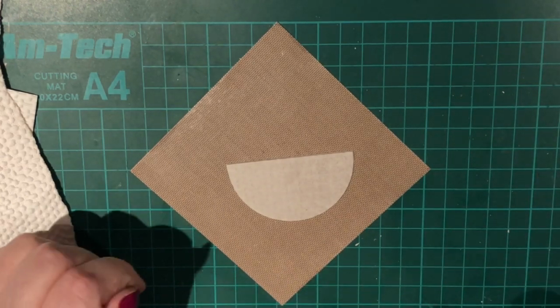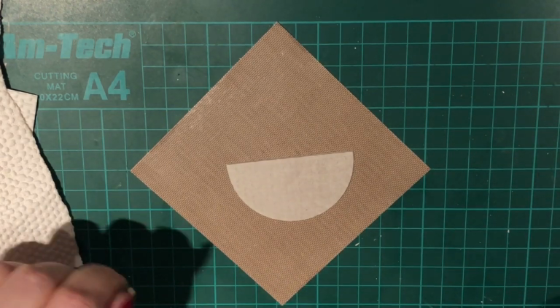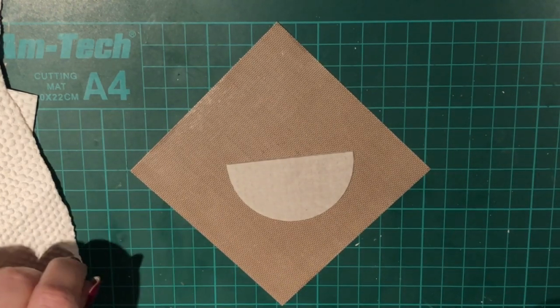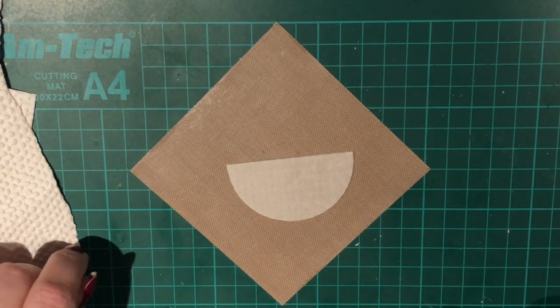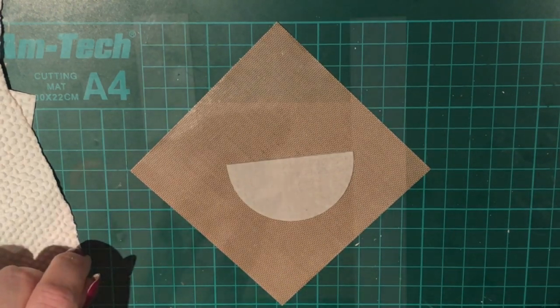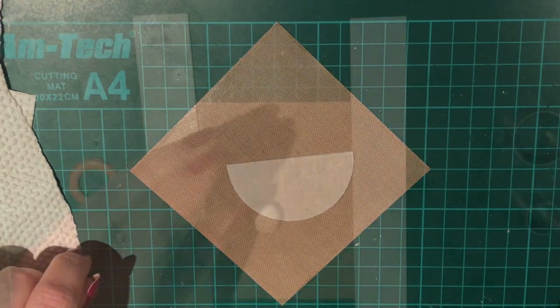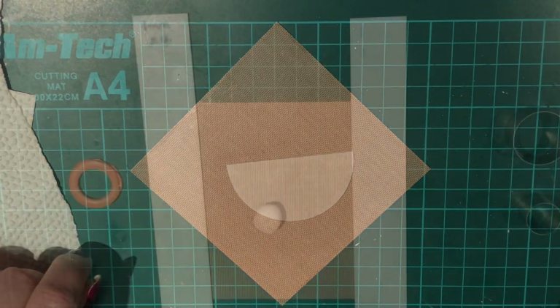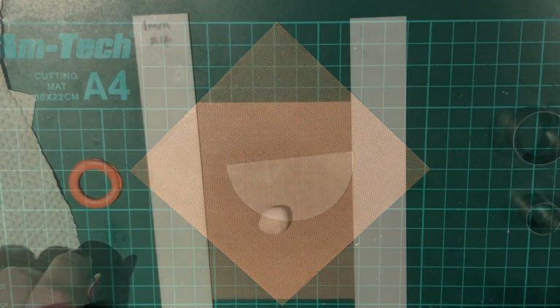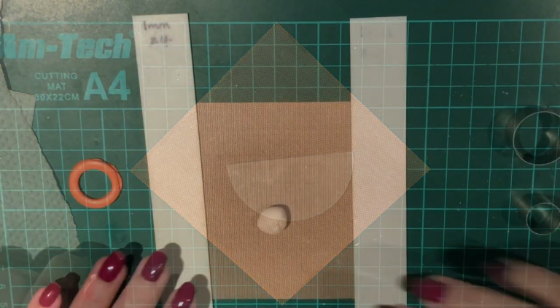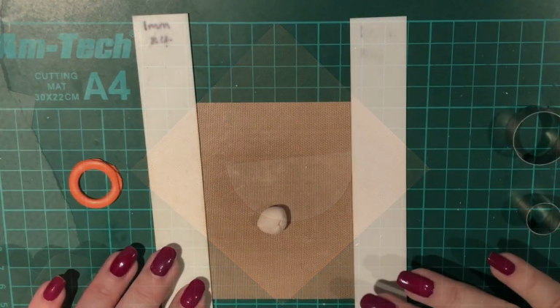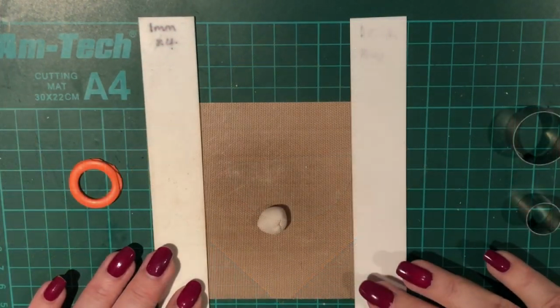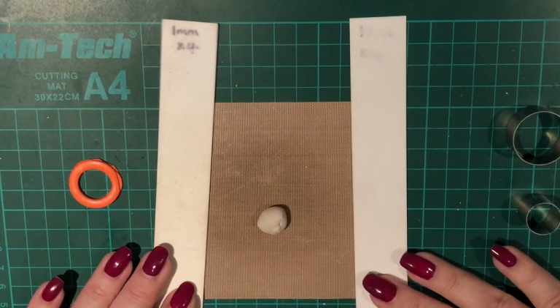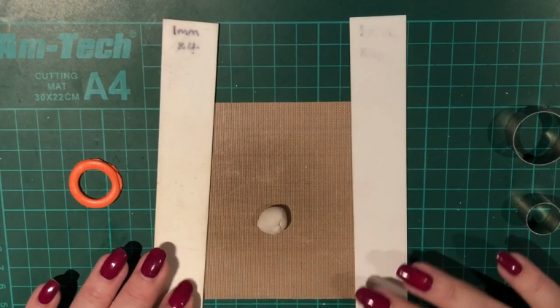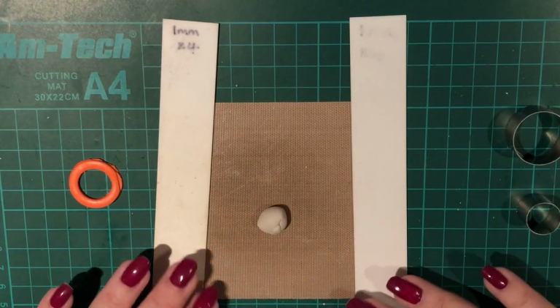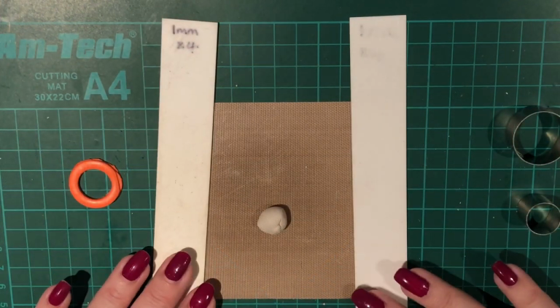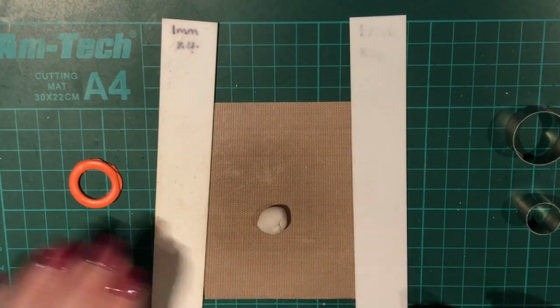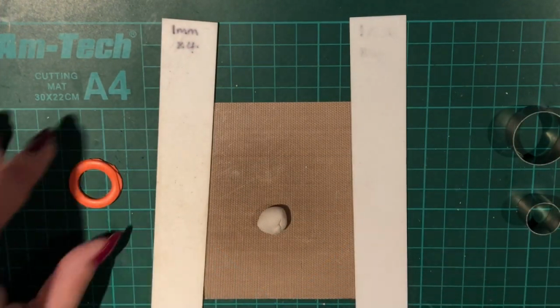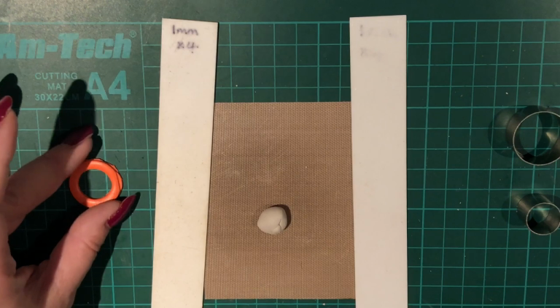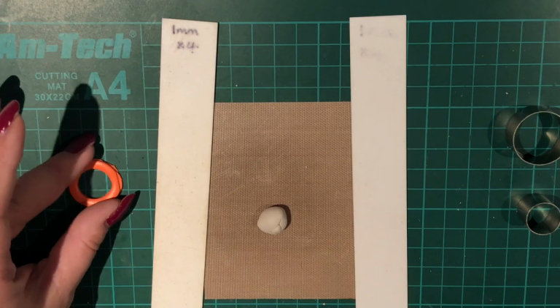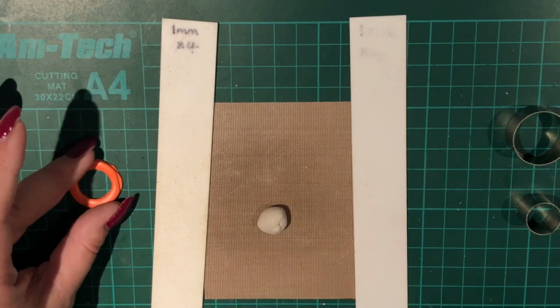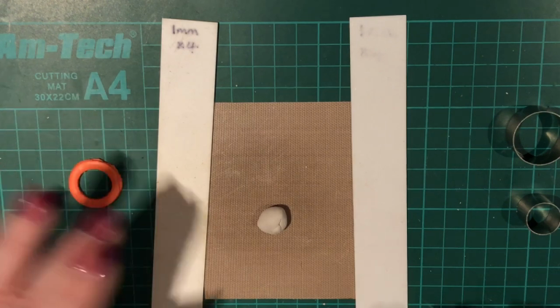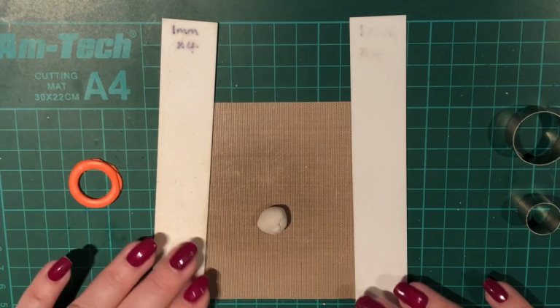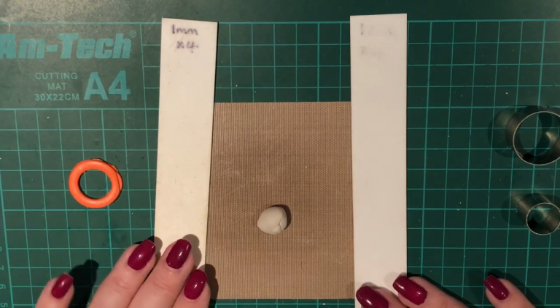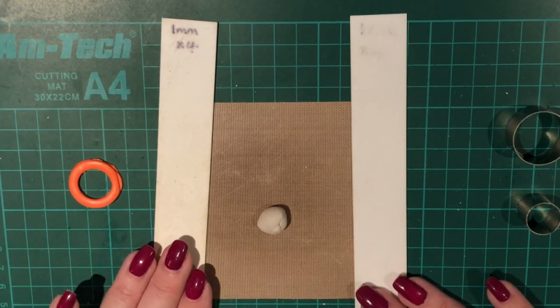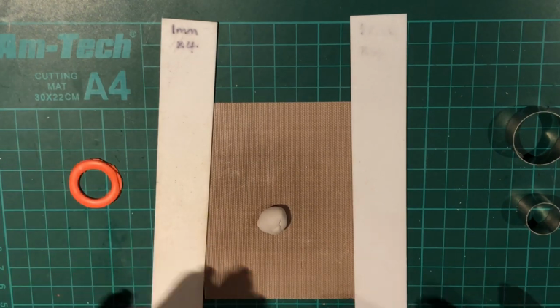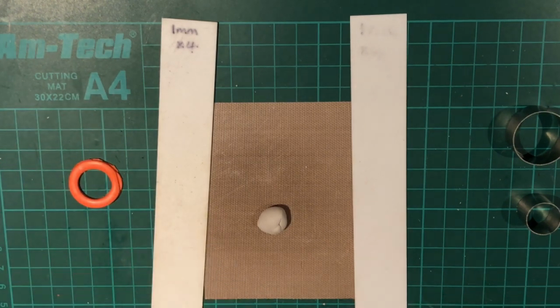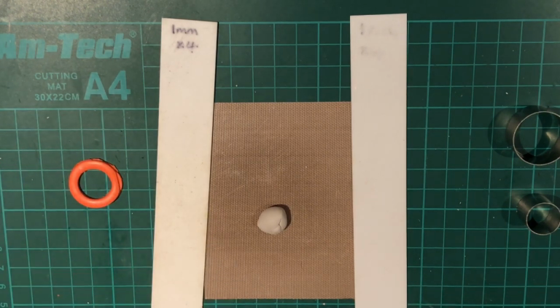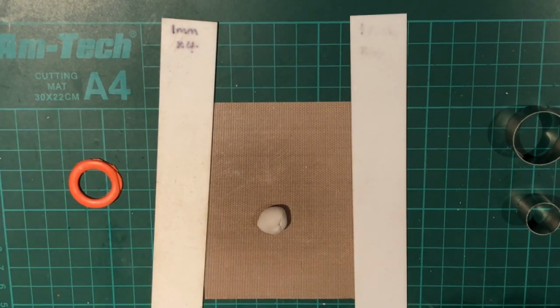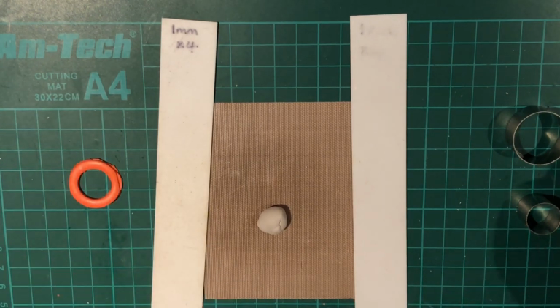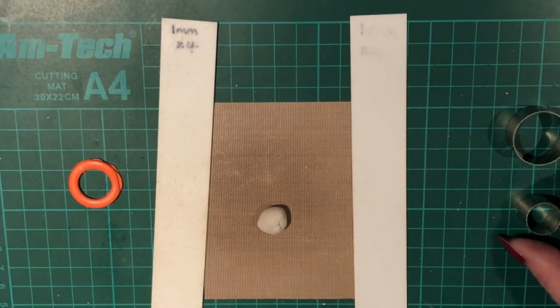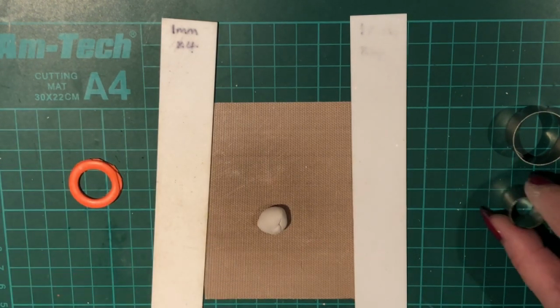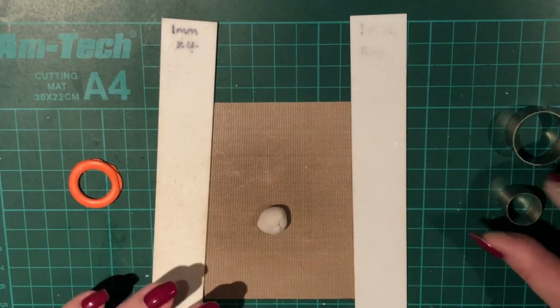Now this is where you need a tissue blade — one that isn't bendy. You can buy bendy ones but you won't get a straight line with those. You want something that will cut in a fairly straight line. You can do this by eye, or you can measure it, or go with the lines on your work surface. I'm fairly happy with it. I'll remove my excess clay — there's the back design on it — and put it away to keep.